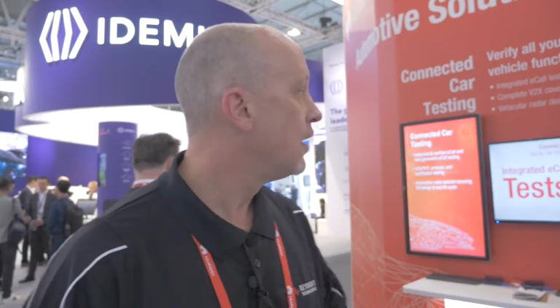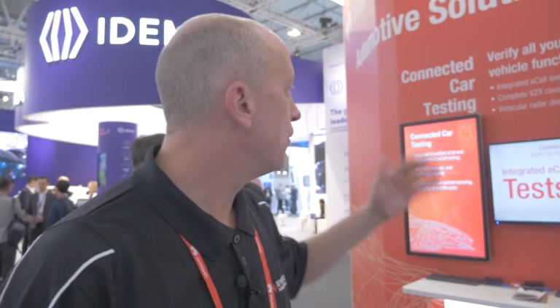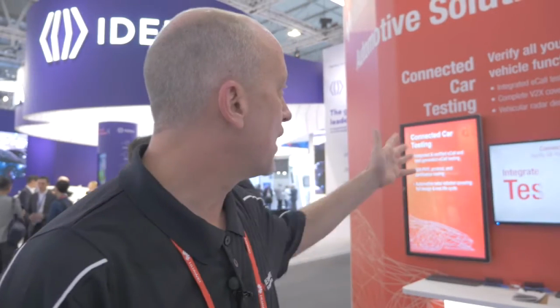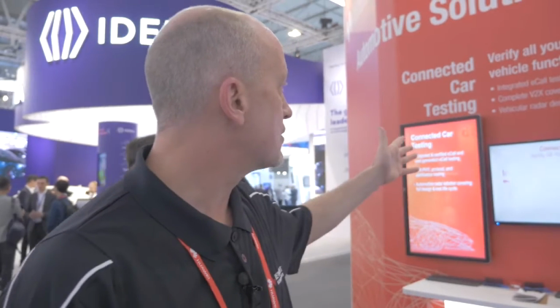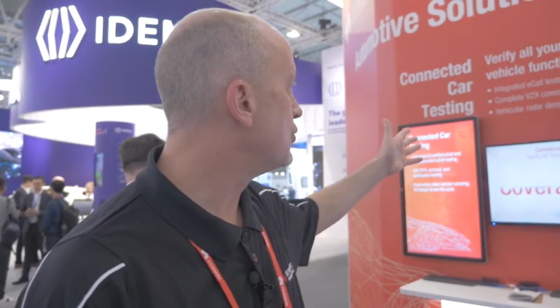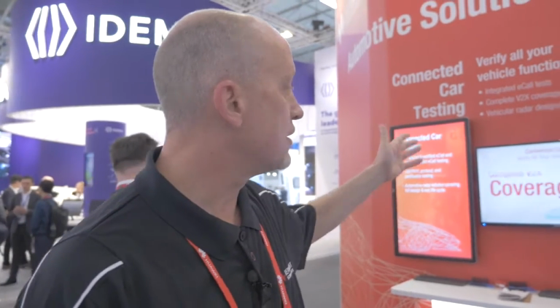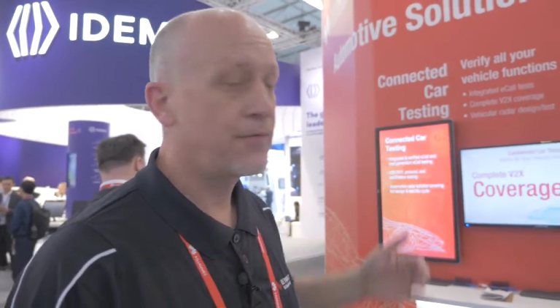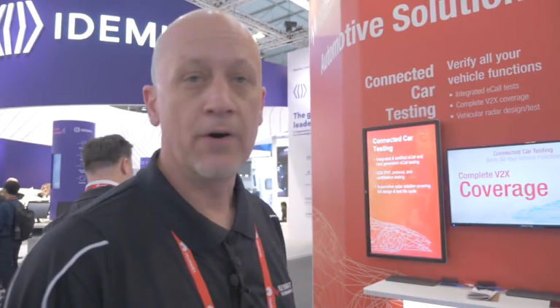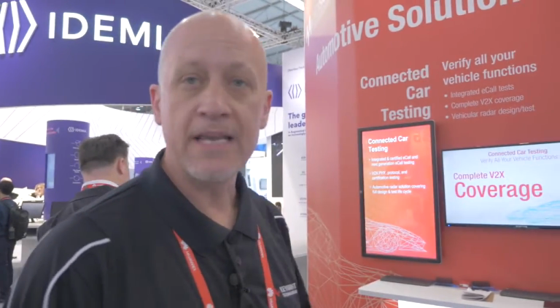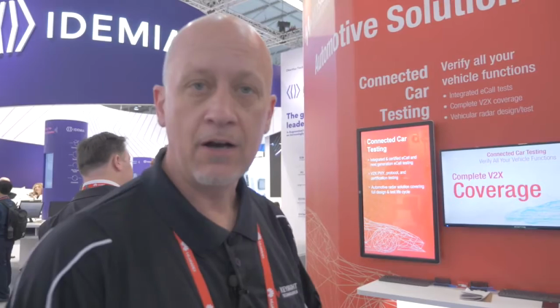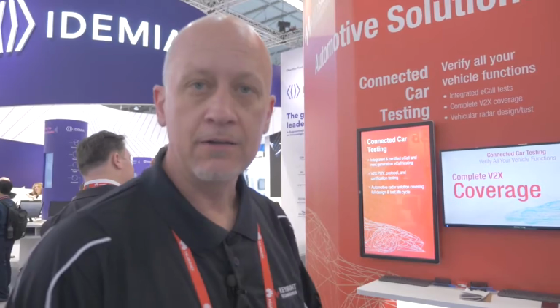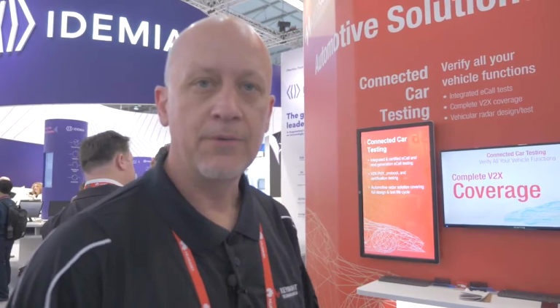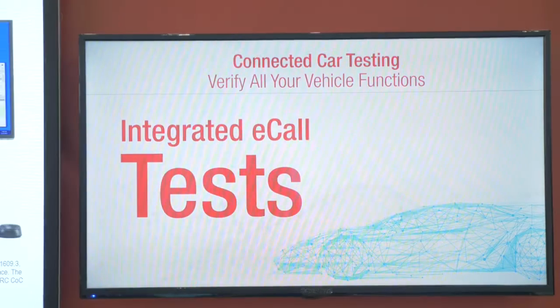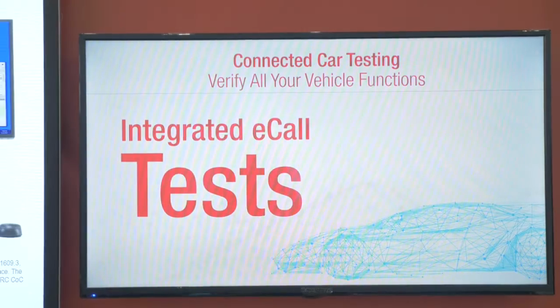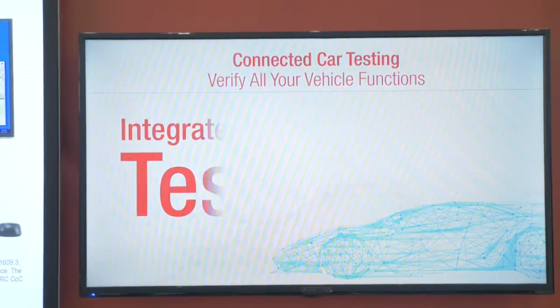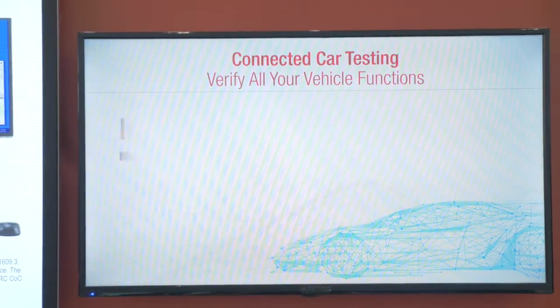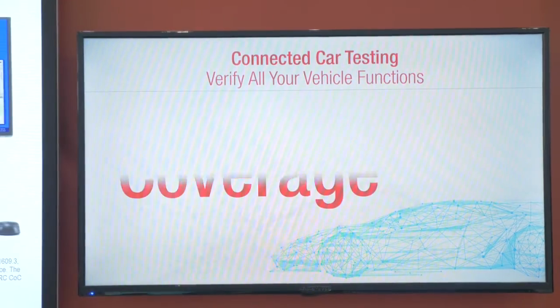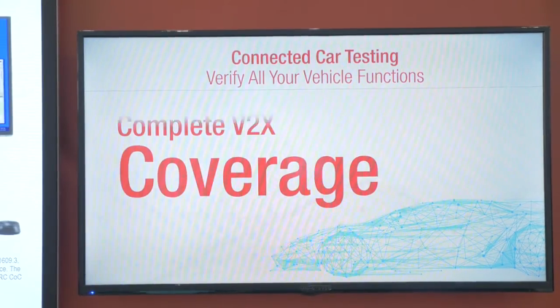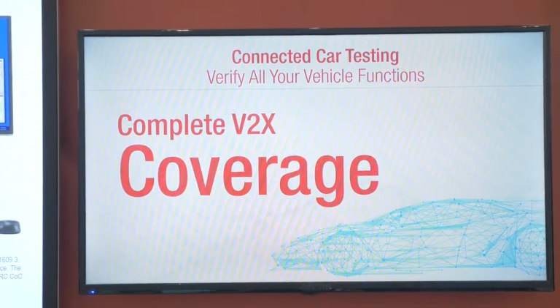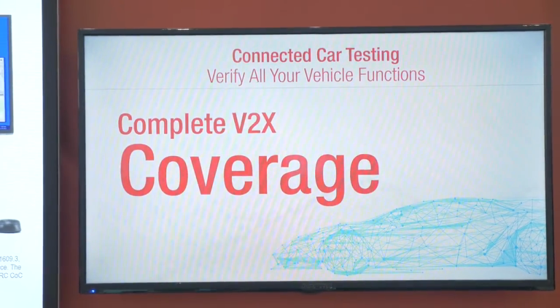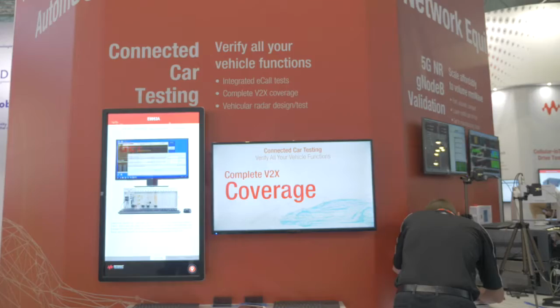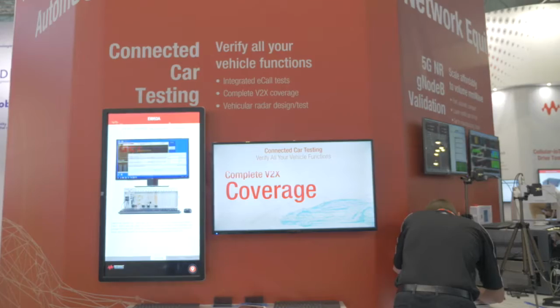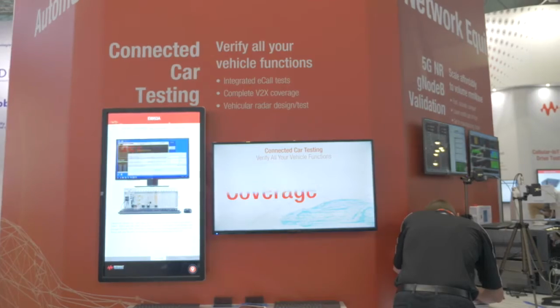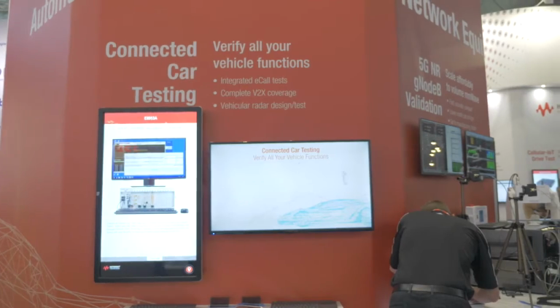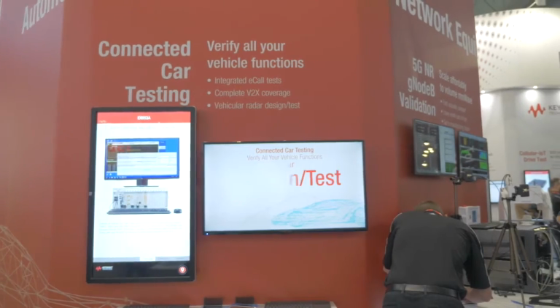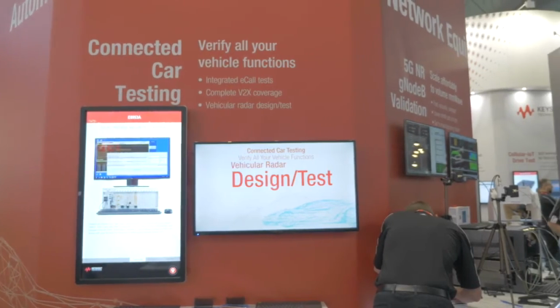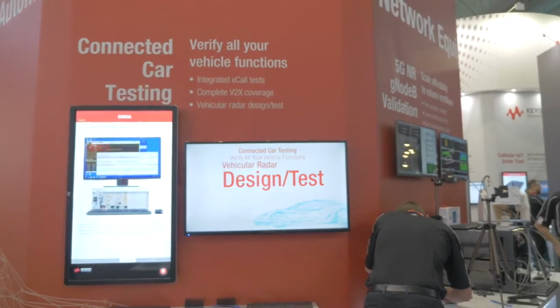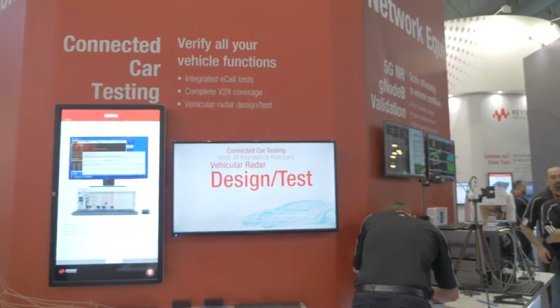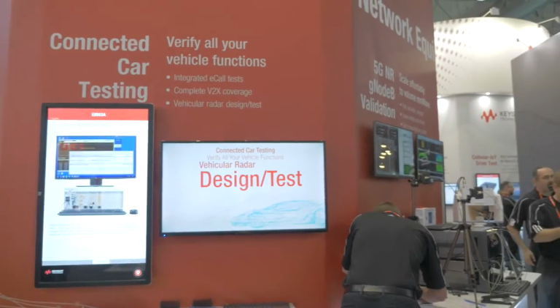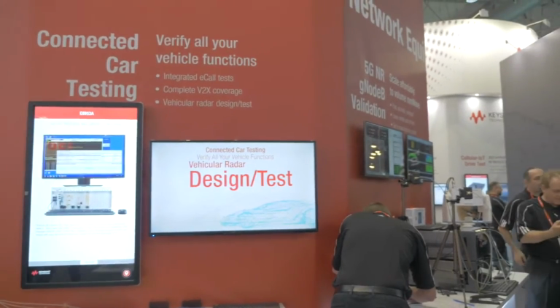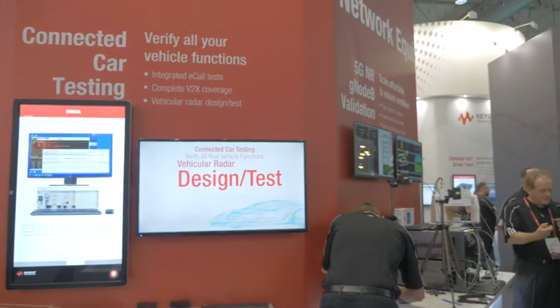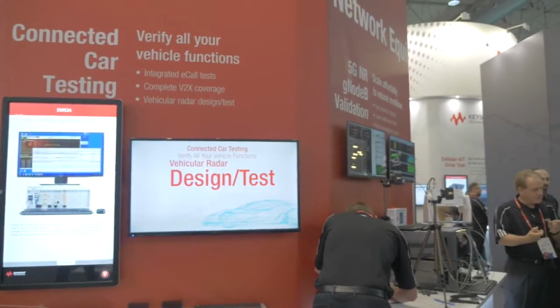We've got solutions for eCall, we have solutions for V2X, and we also have solutions for automotive radar.